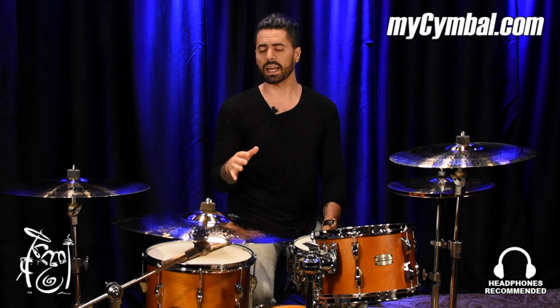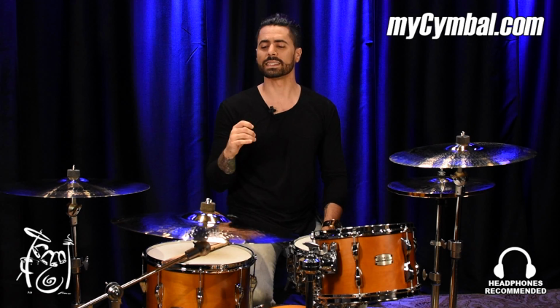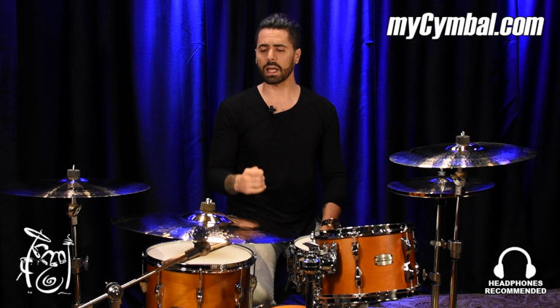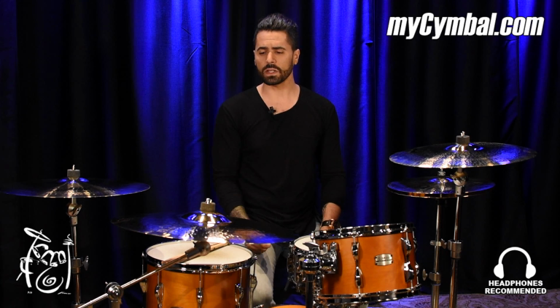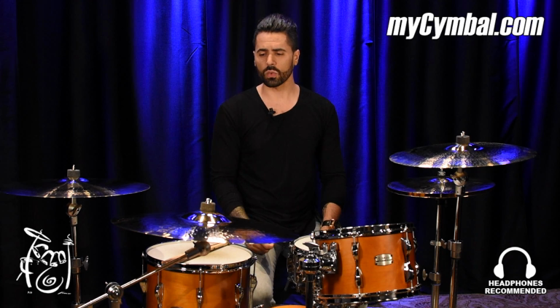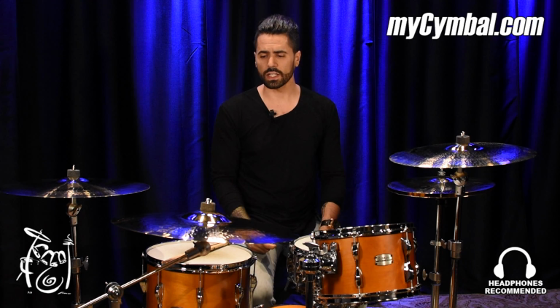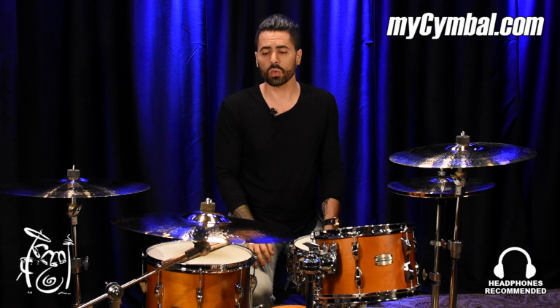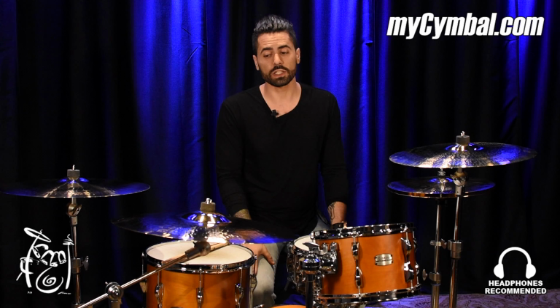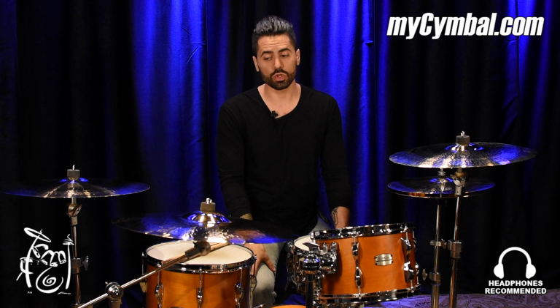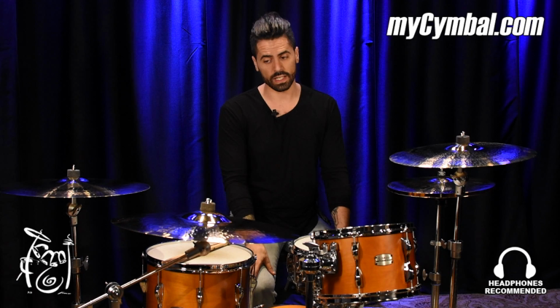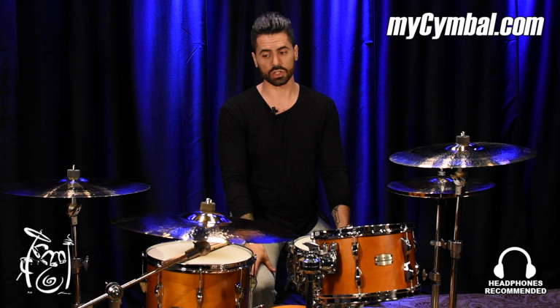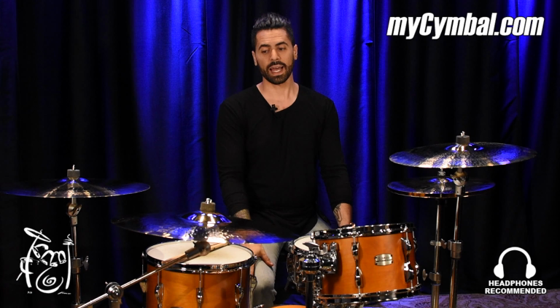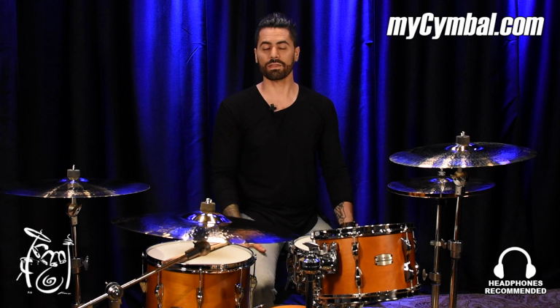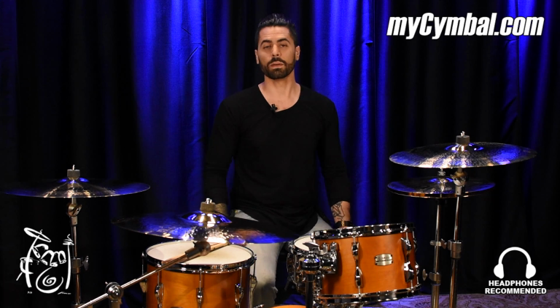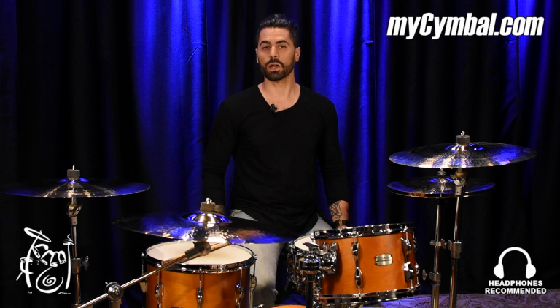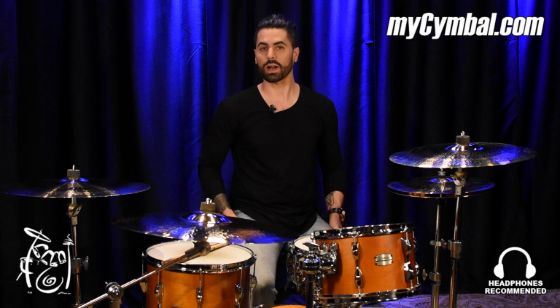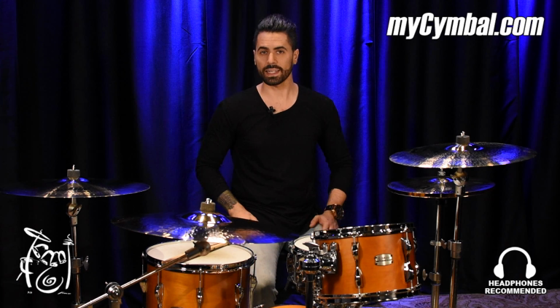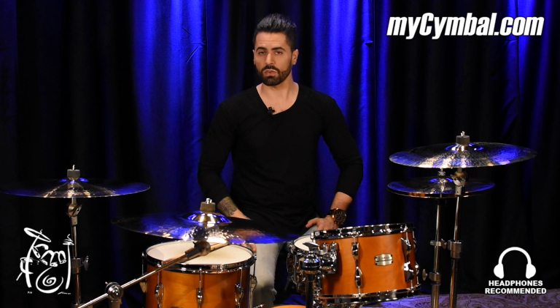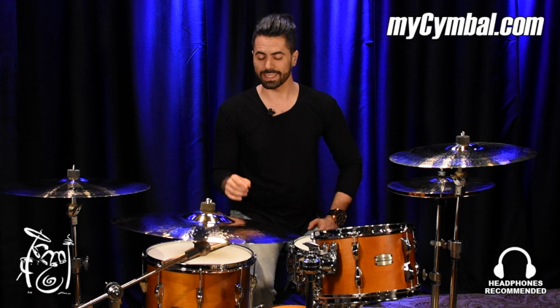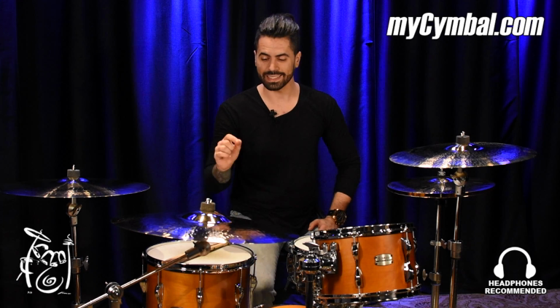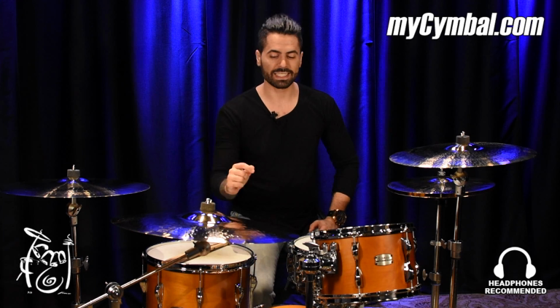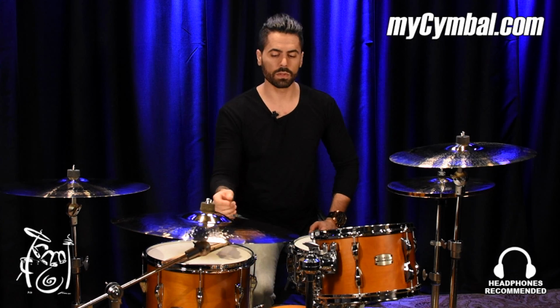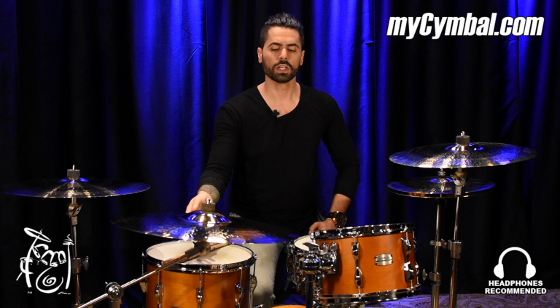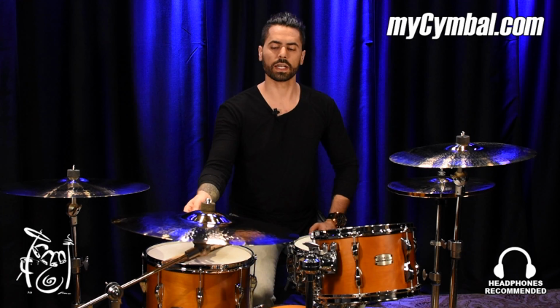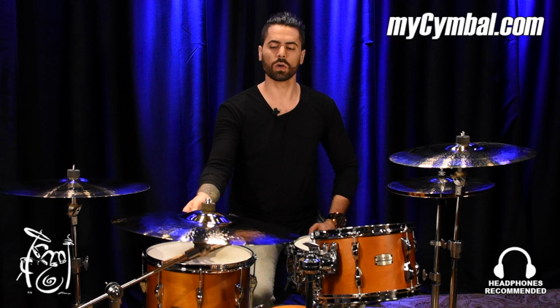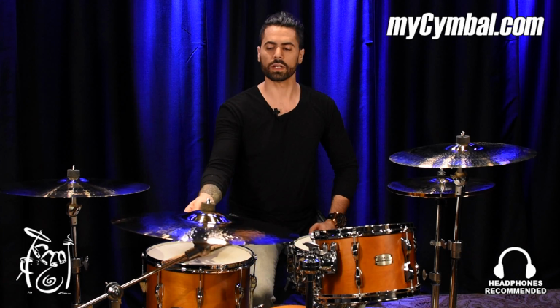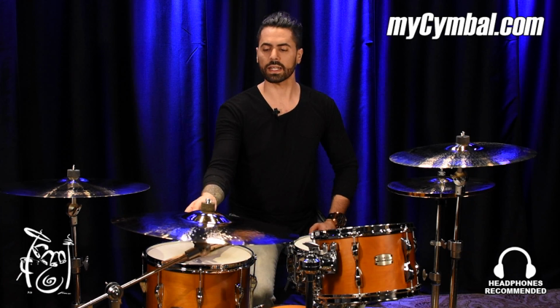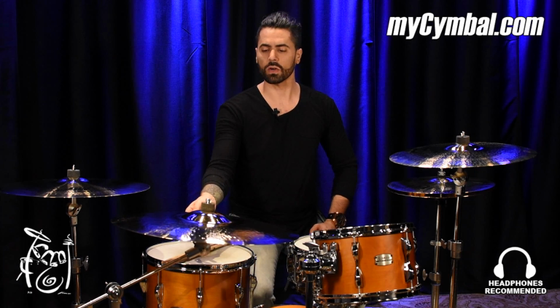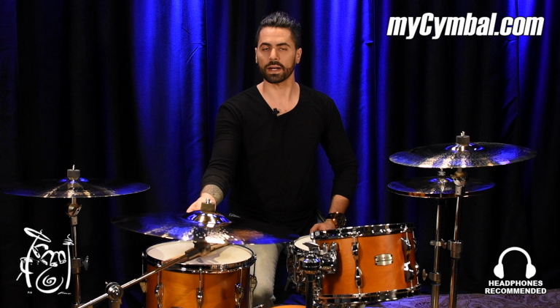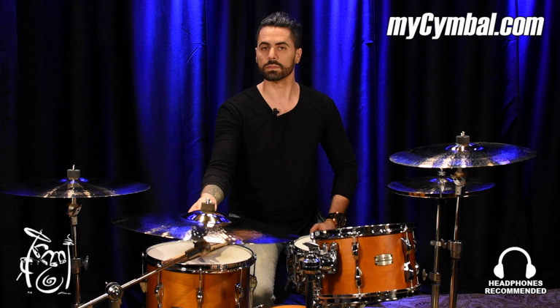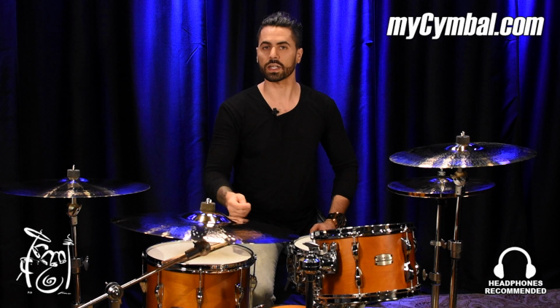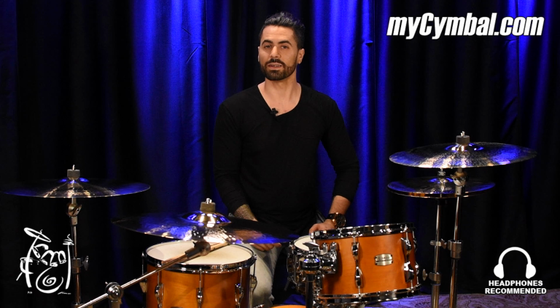Again, that's the MB-20 22-inch heavy bell ride. And if you want this exact cymbal, you can get it only right here on mycymbal.com.